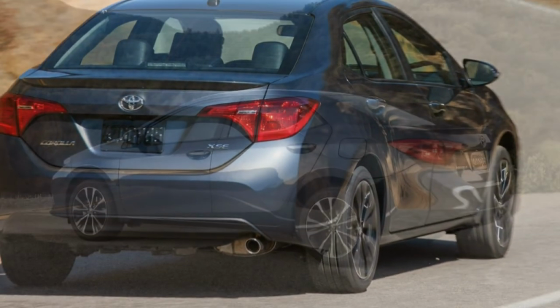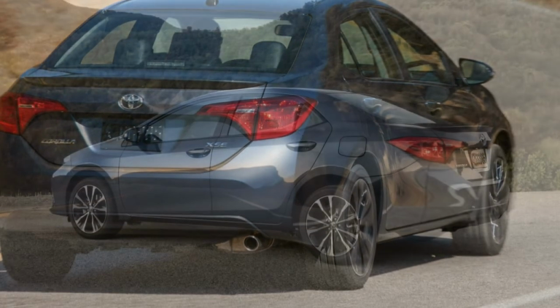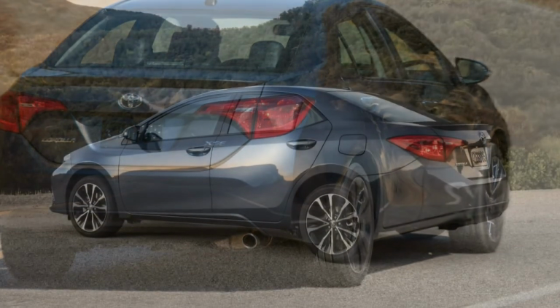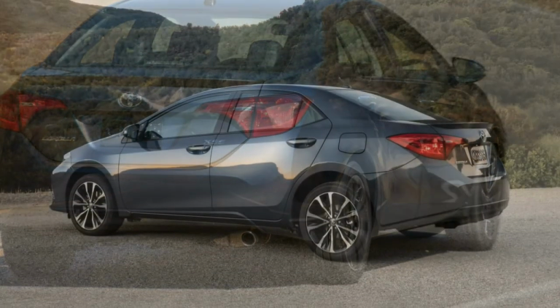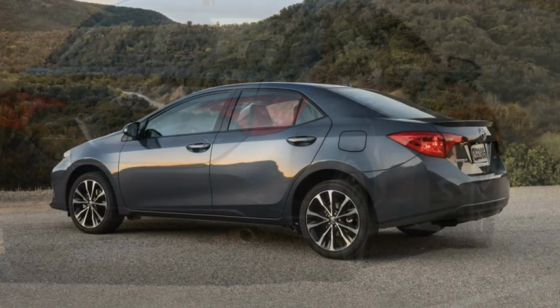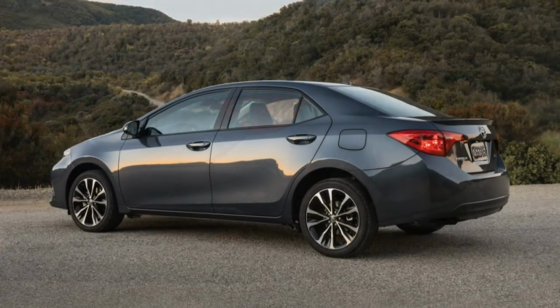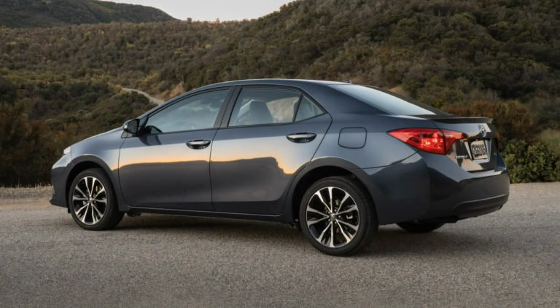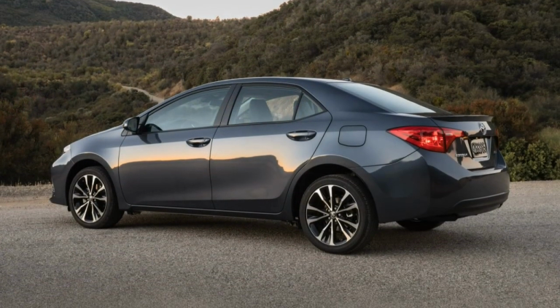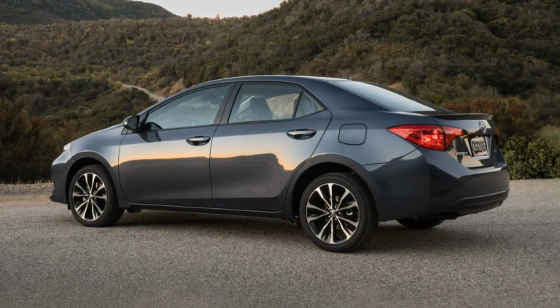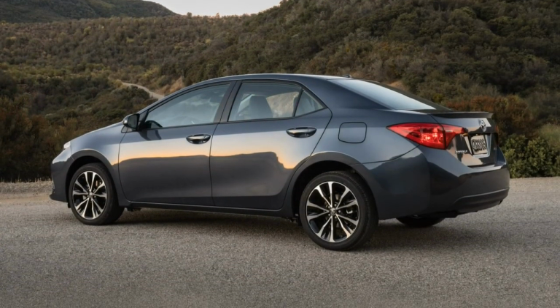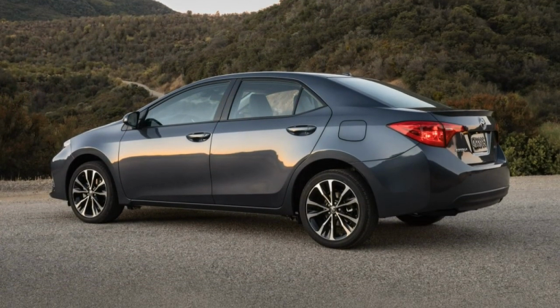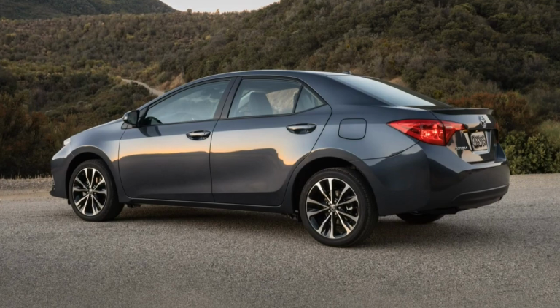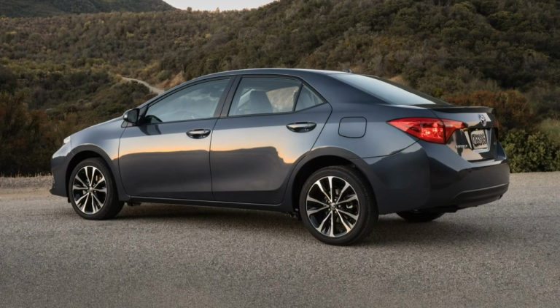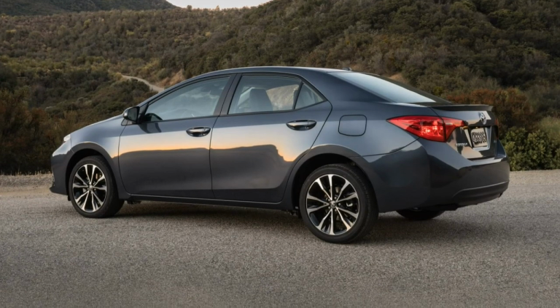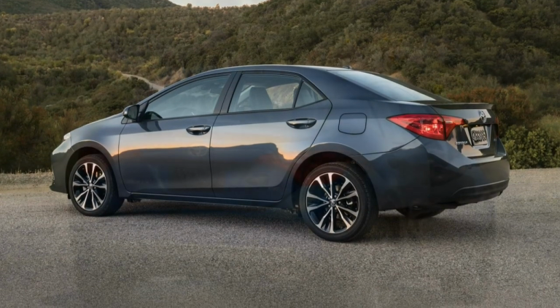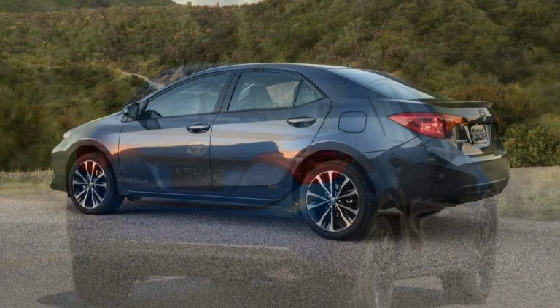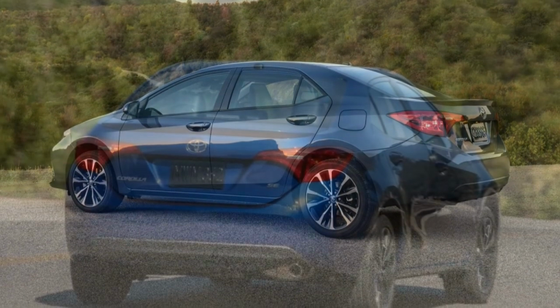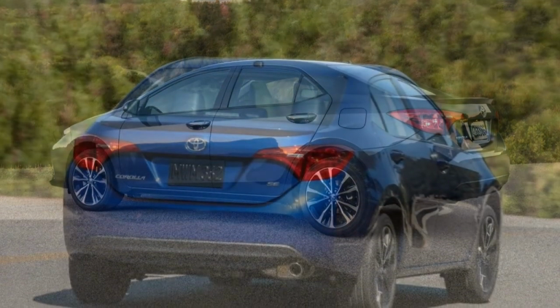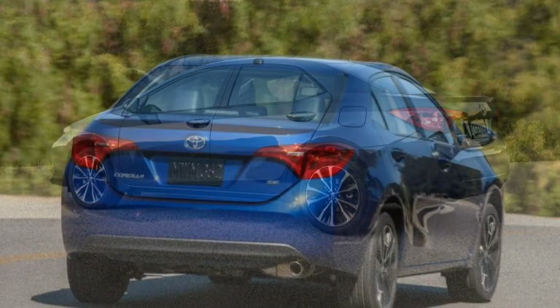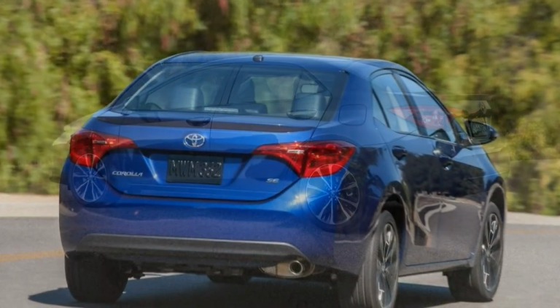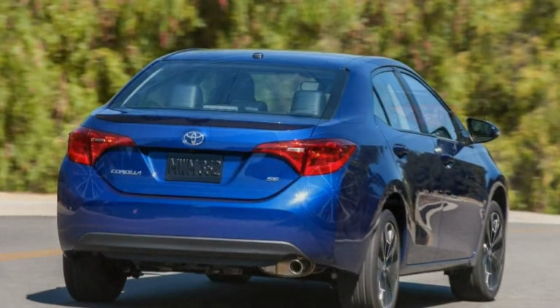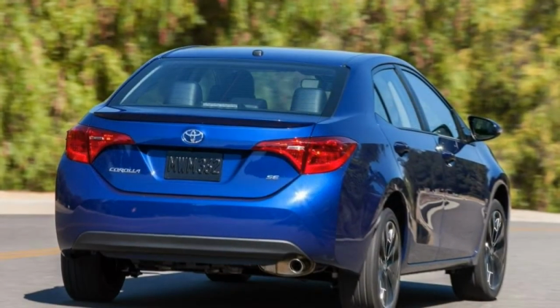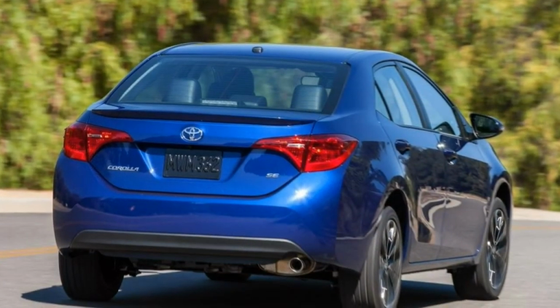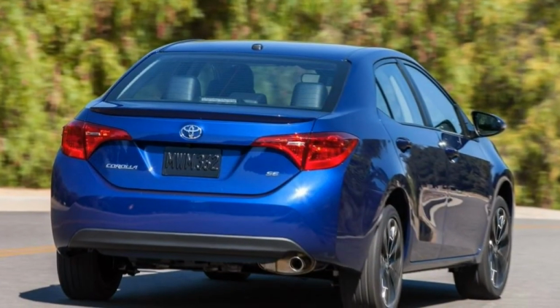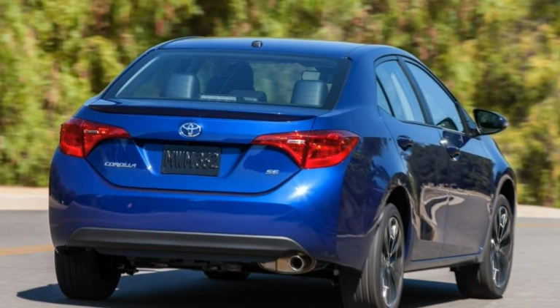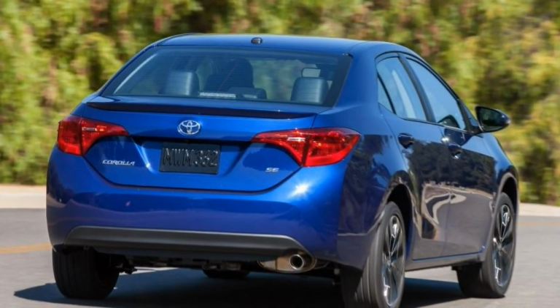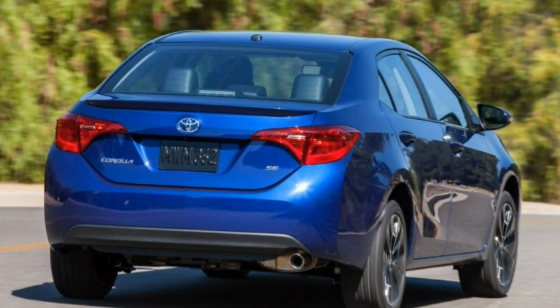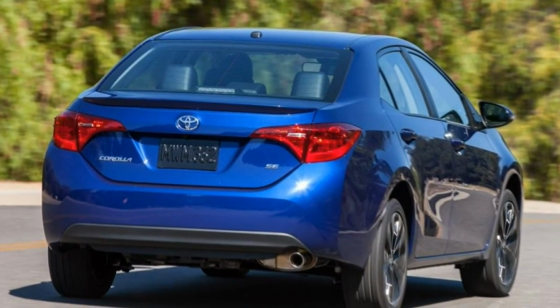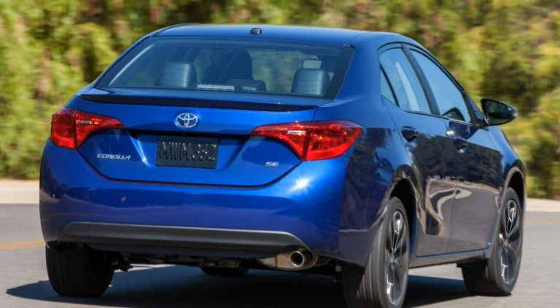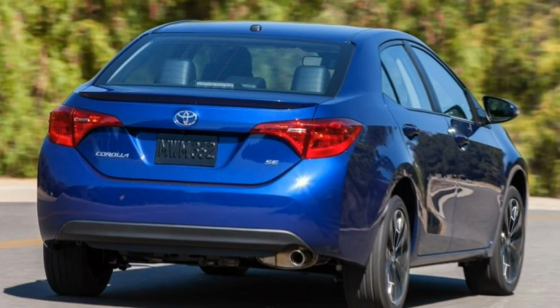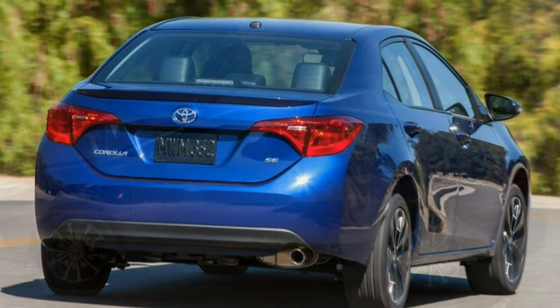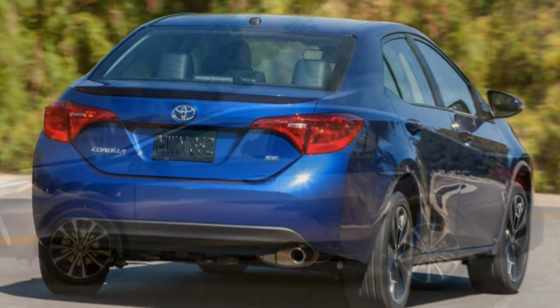The SE is also the one model available with a manual transmission. Select the manual over the CVT, and you also get extra goodies such as a sunroof and upgraded infotainment system.